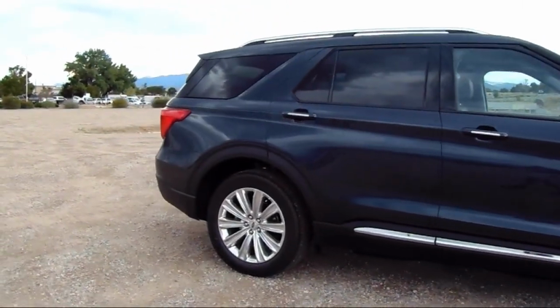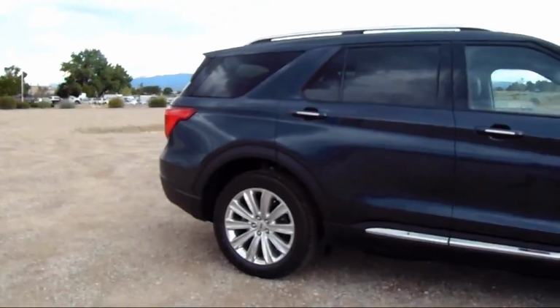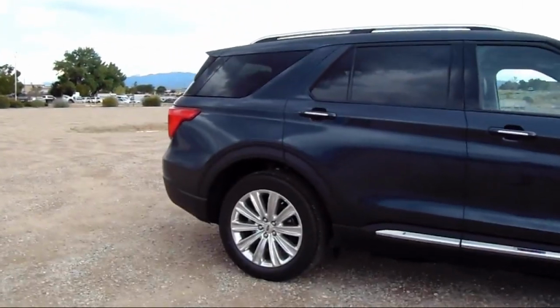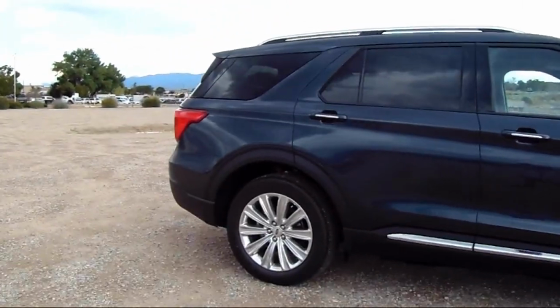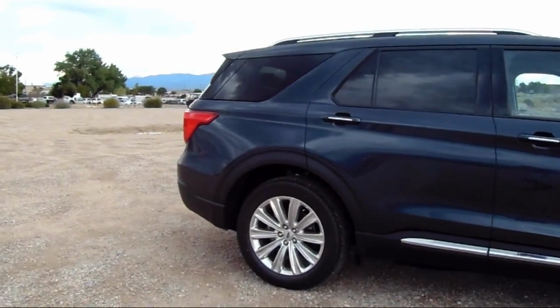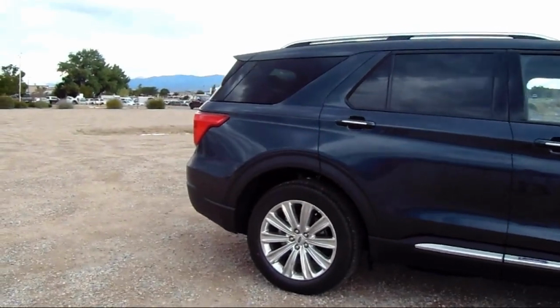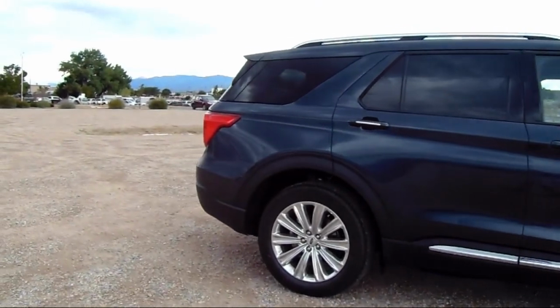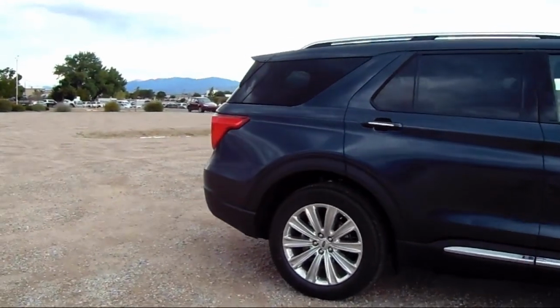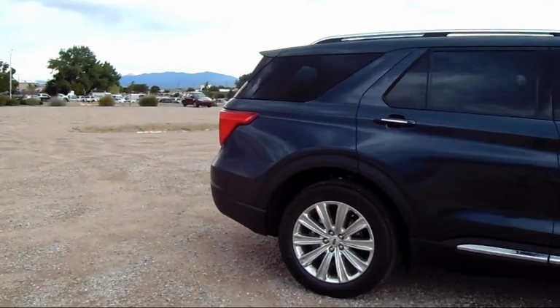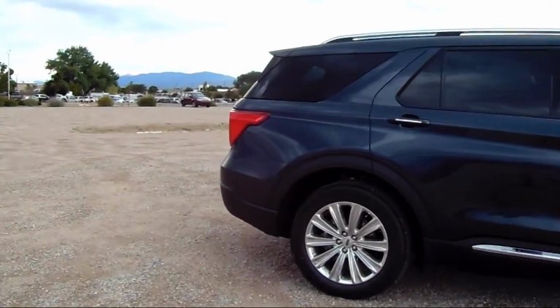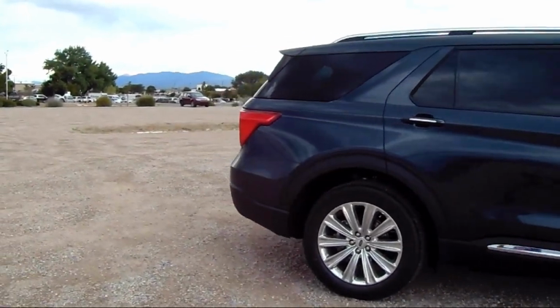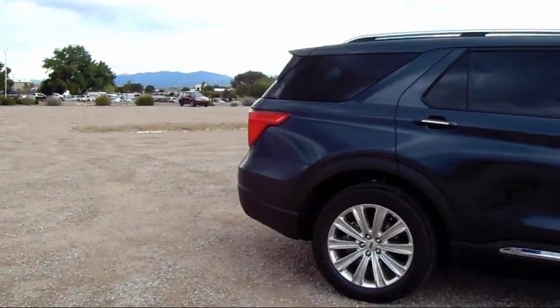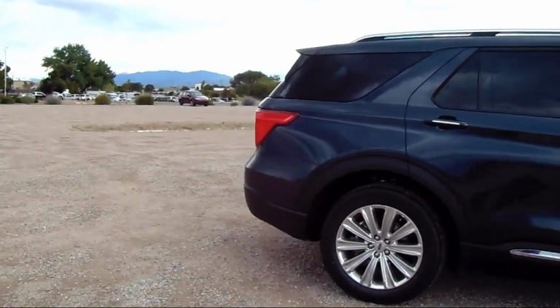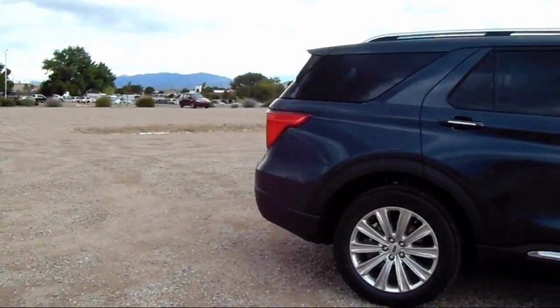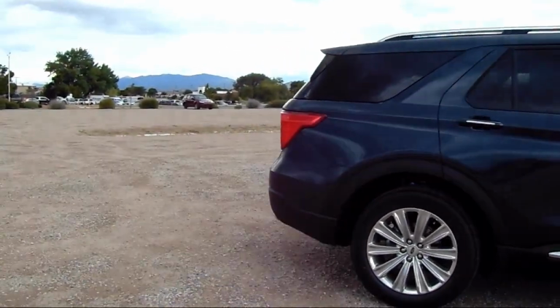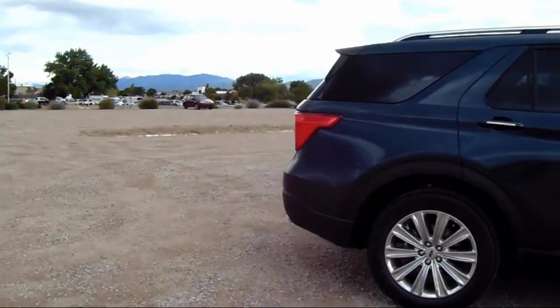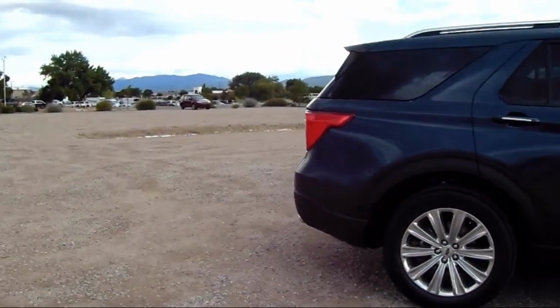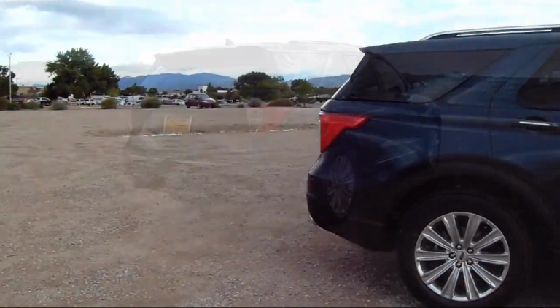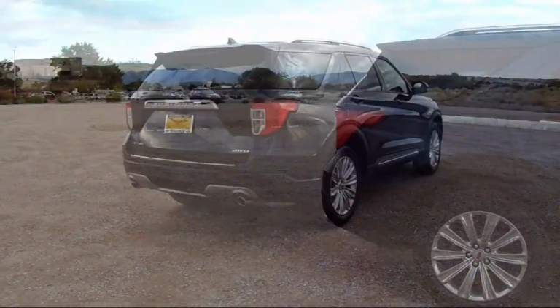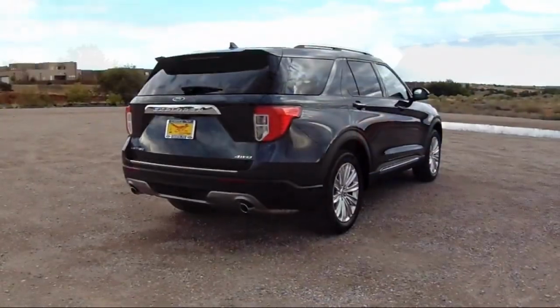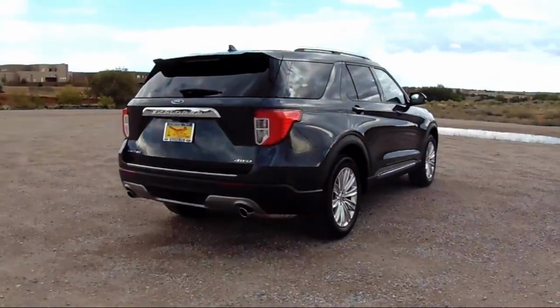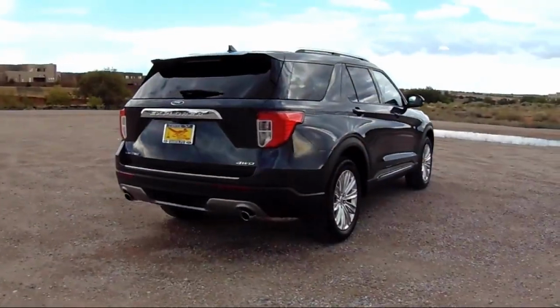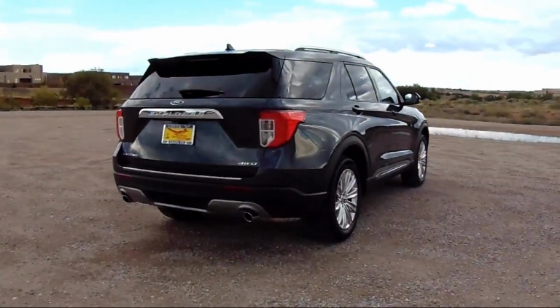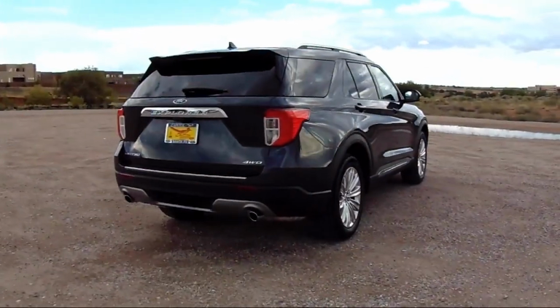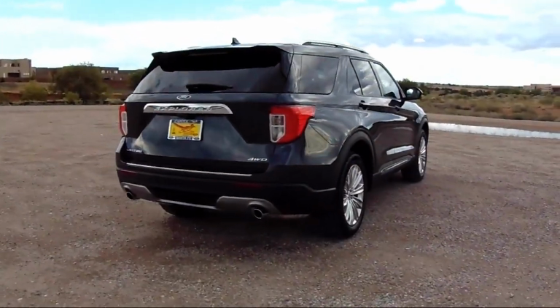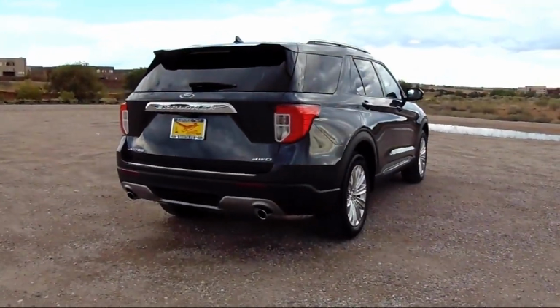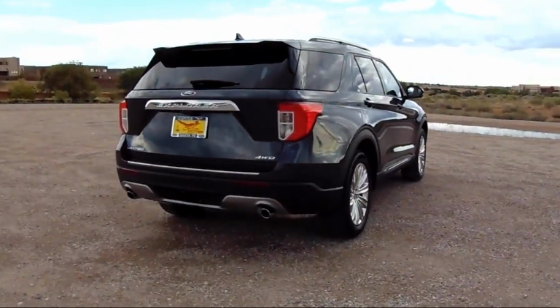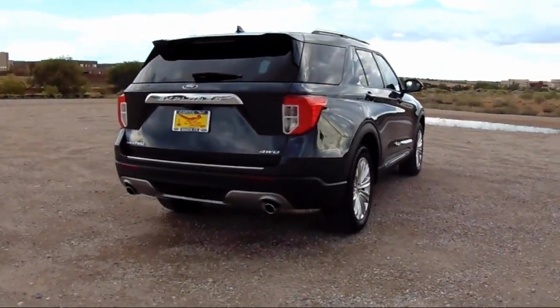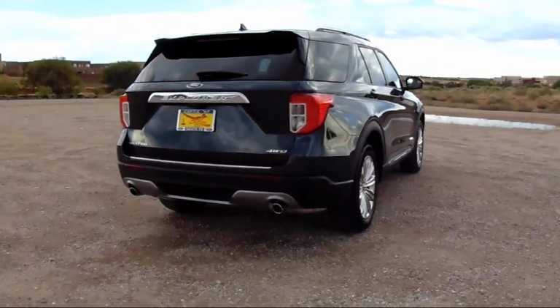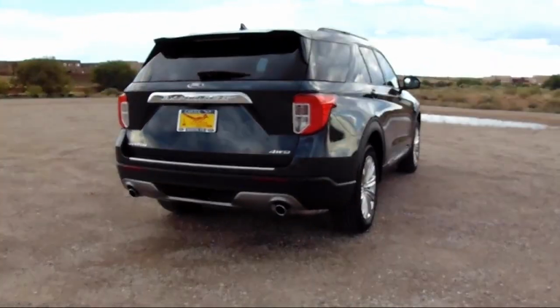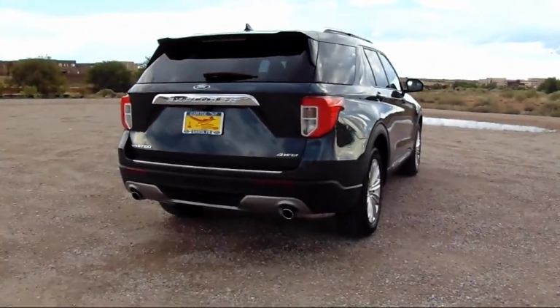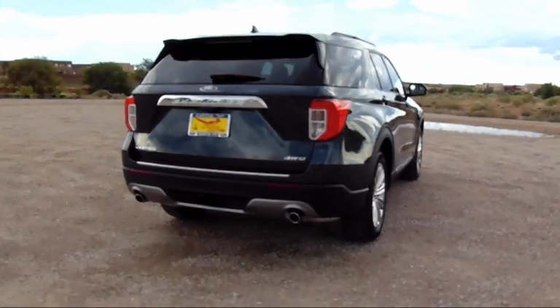Third Row Seating, Bang & Olufsen Premium Audio, Roof Rack, and Keyless Entry.